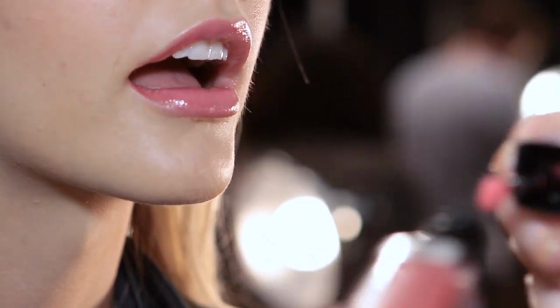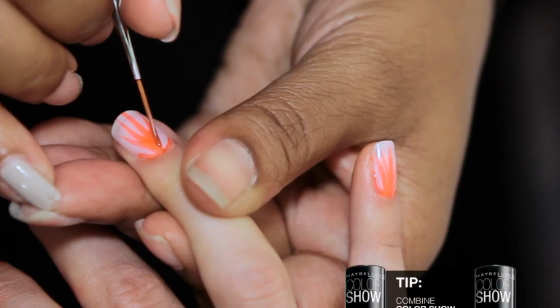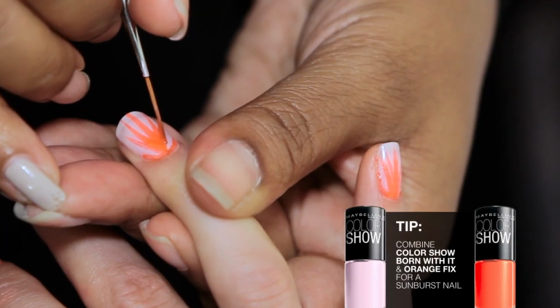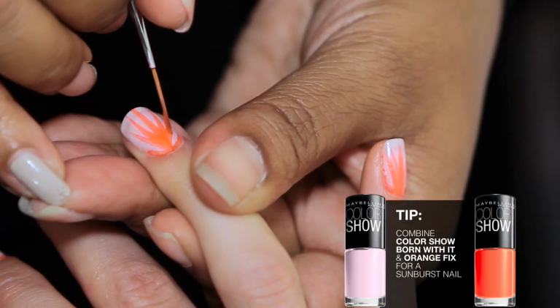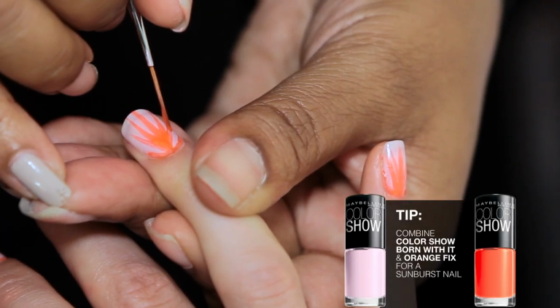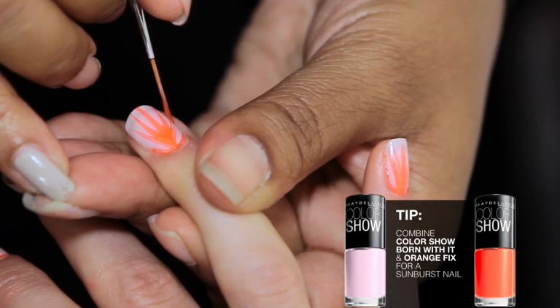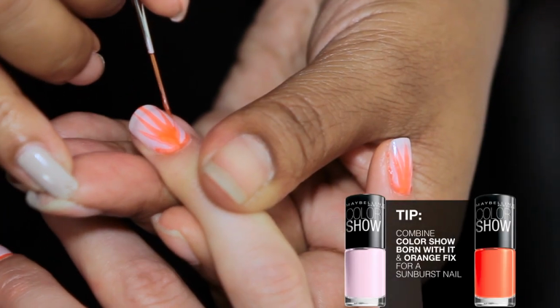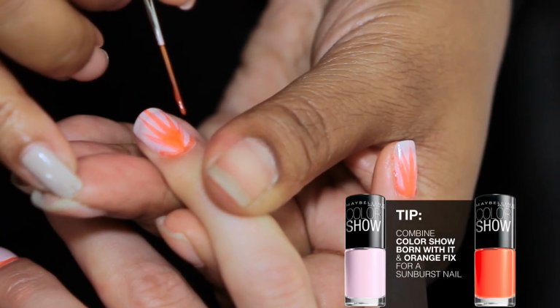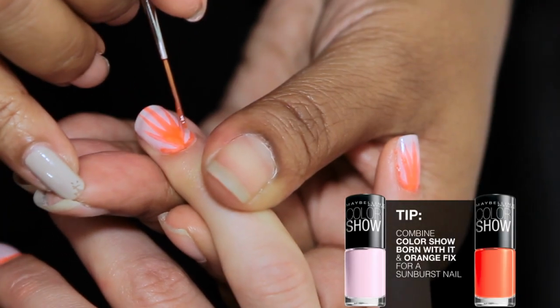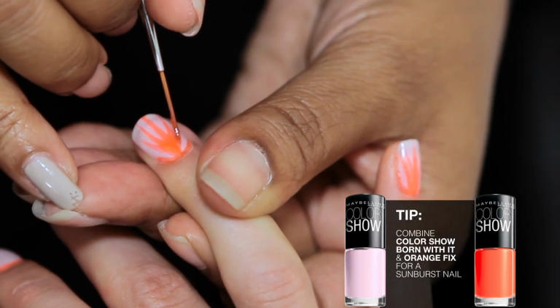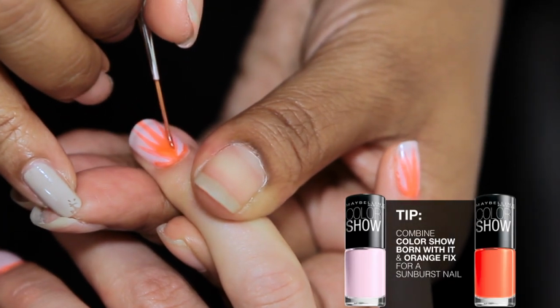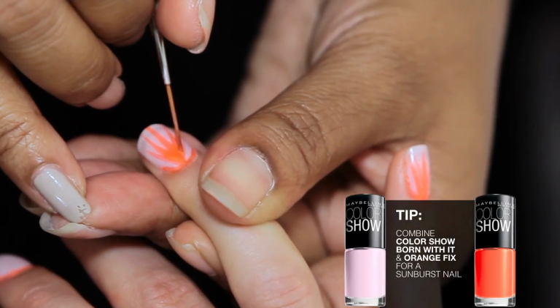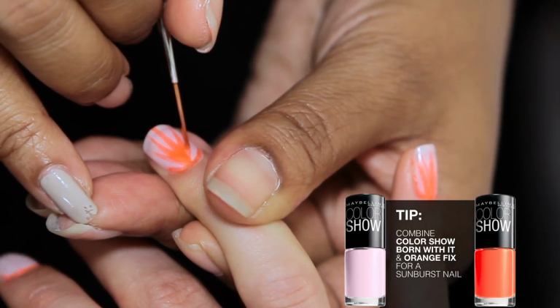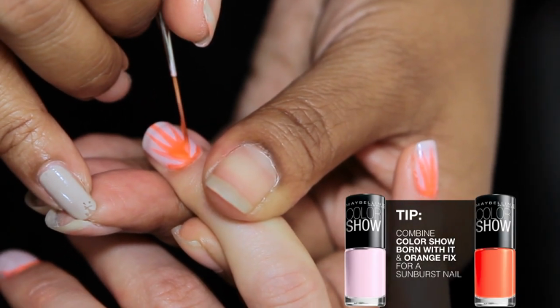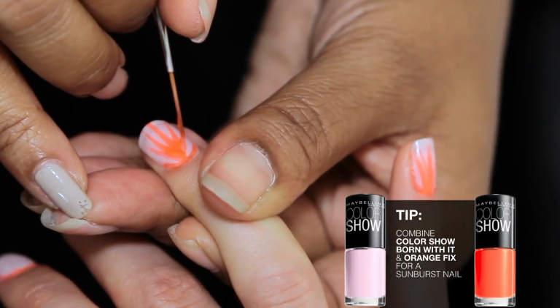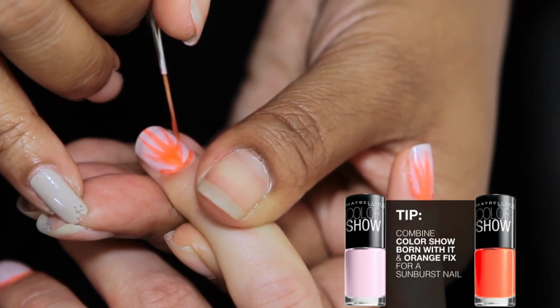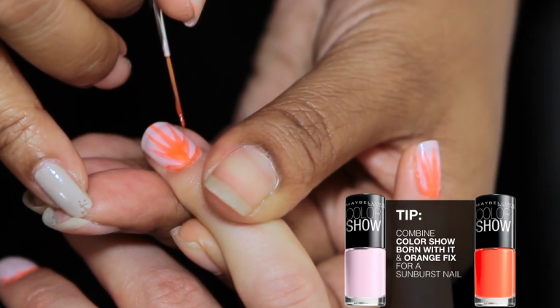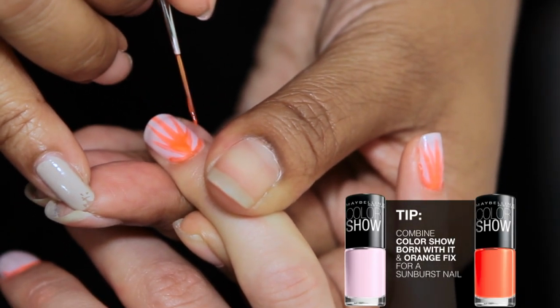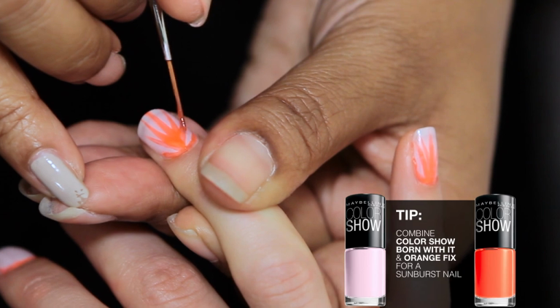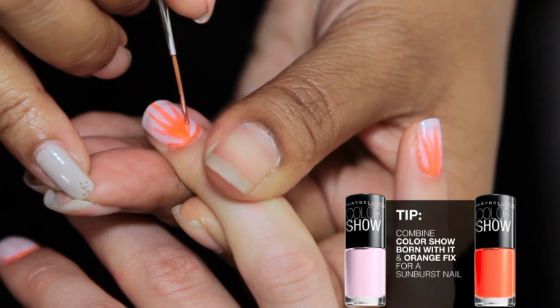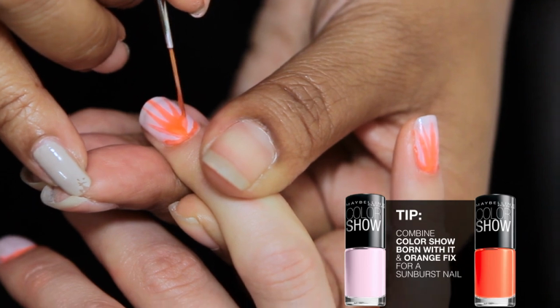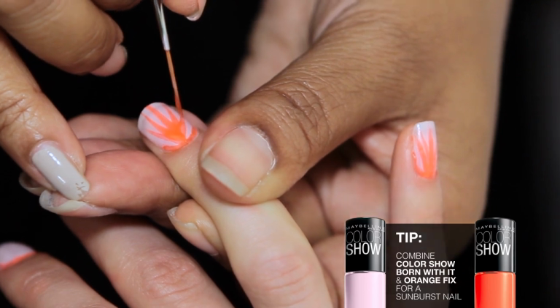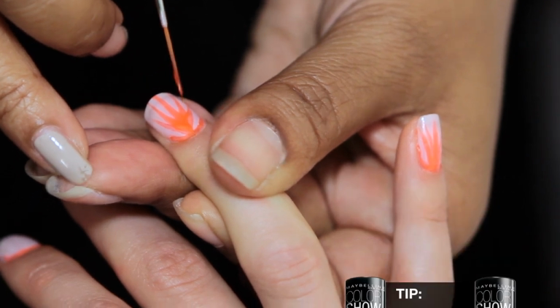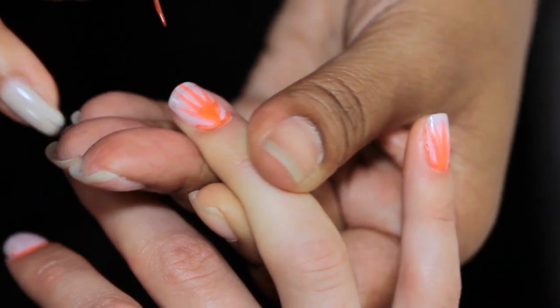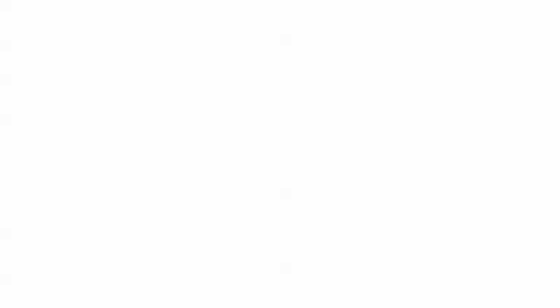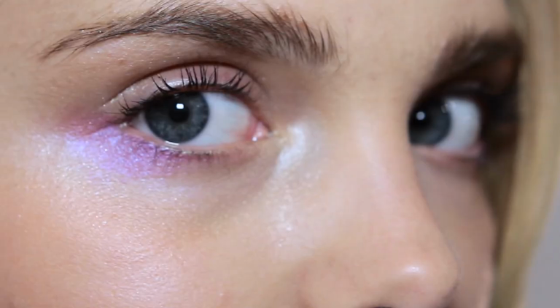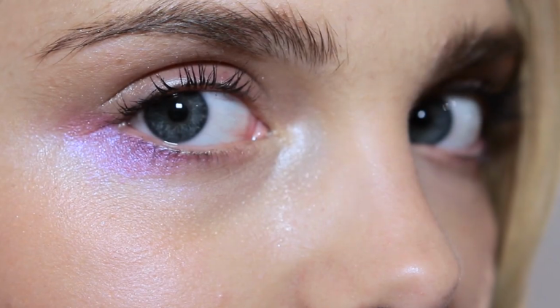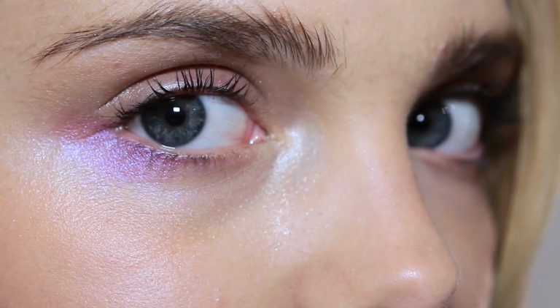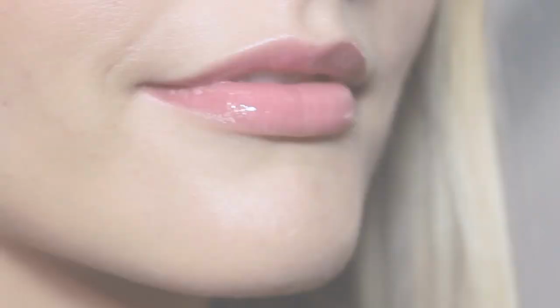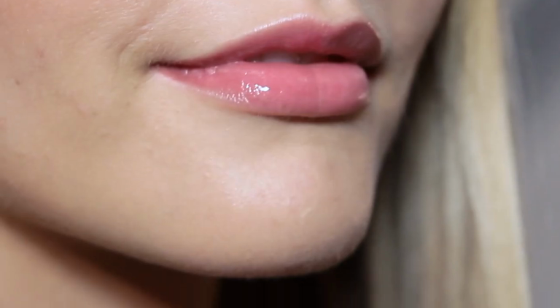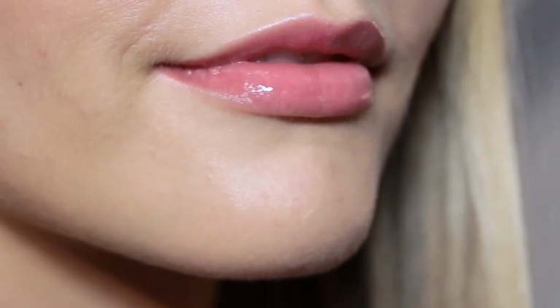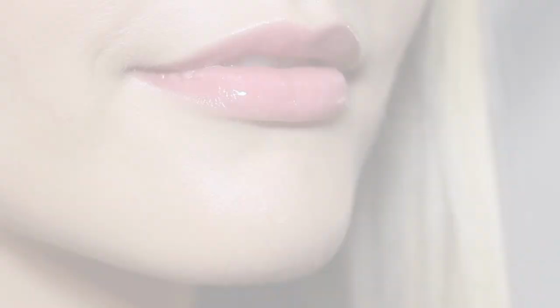And for the nail we did a sunburst effect with Born With It and Orange Fix. And that's the look for Mara Hoffman.